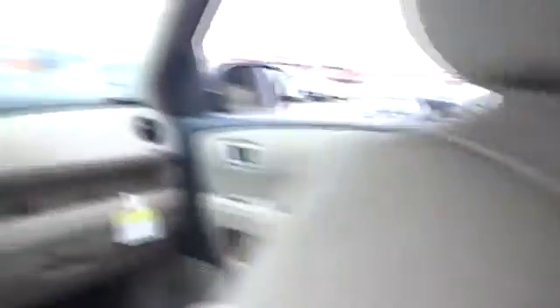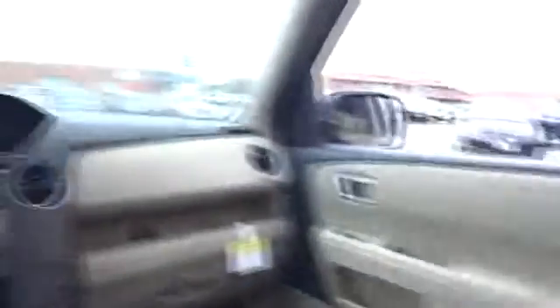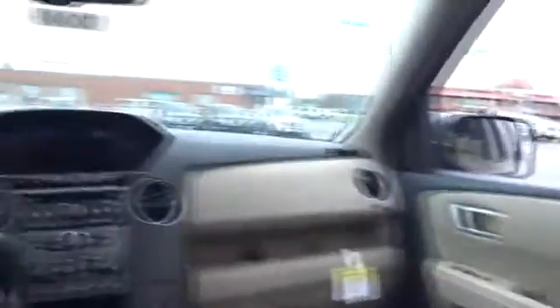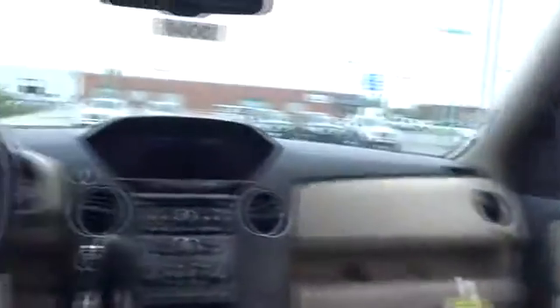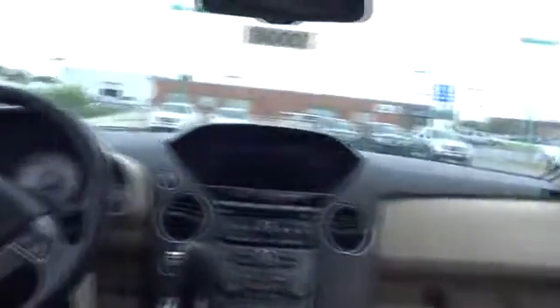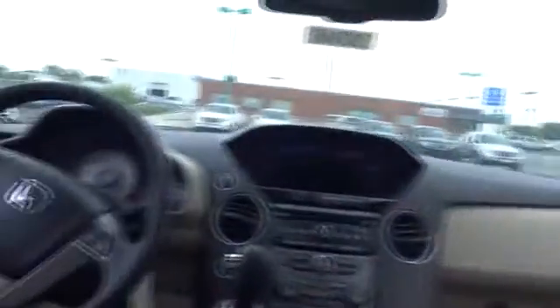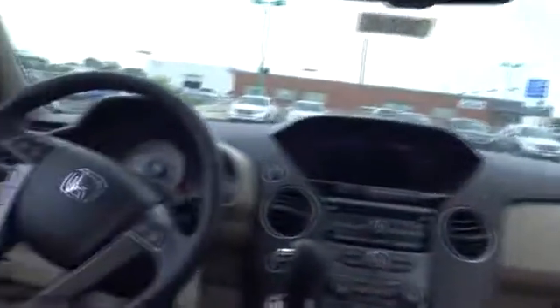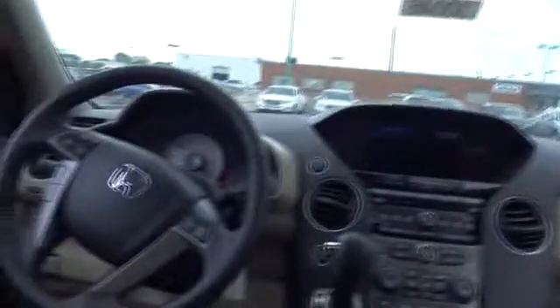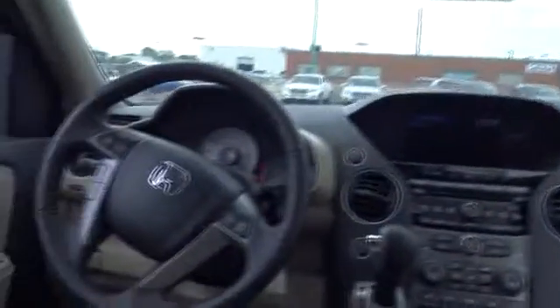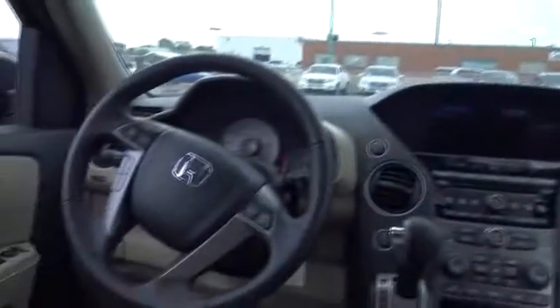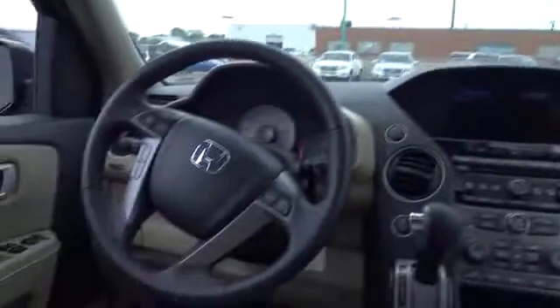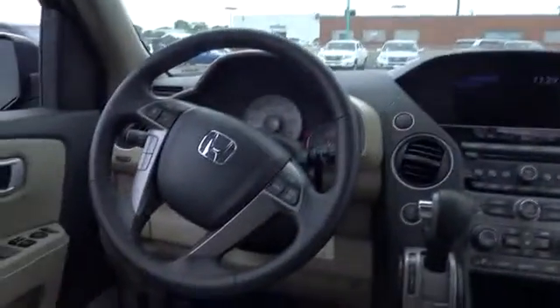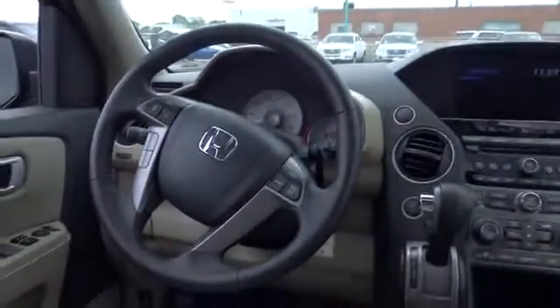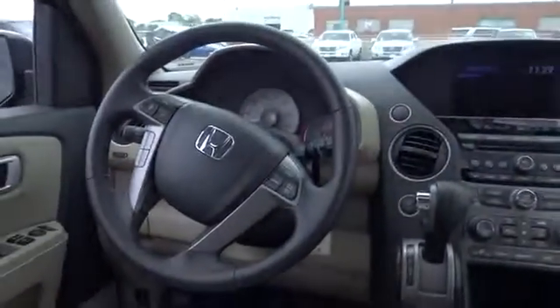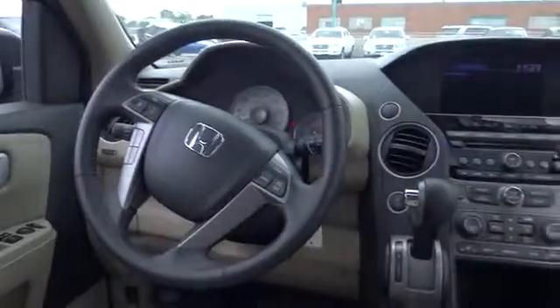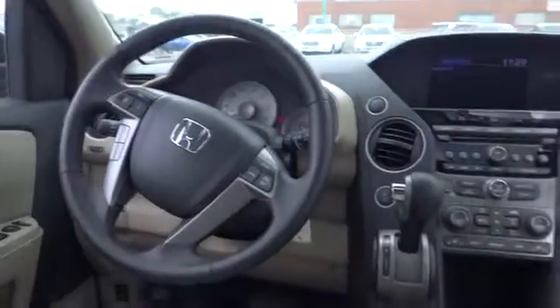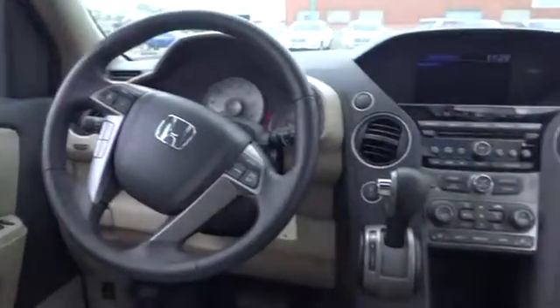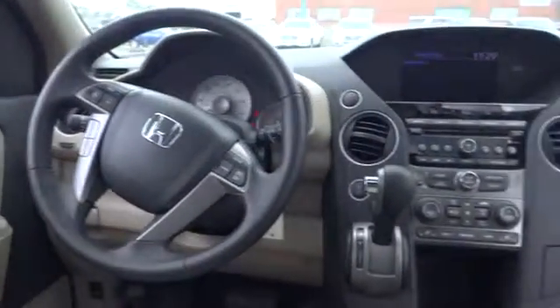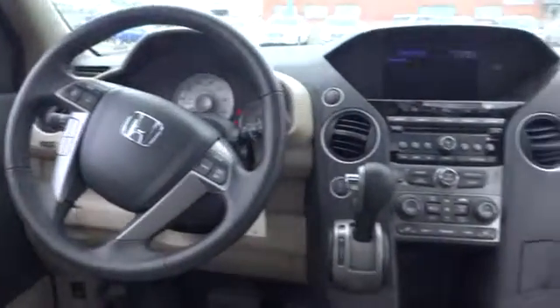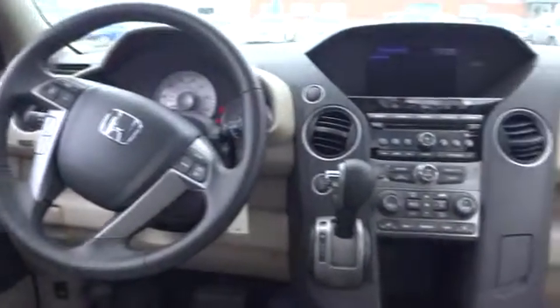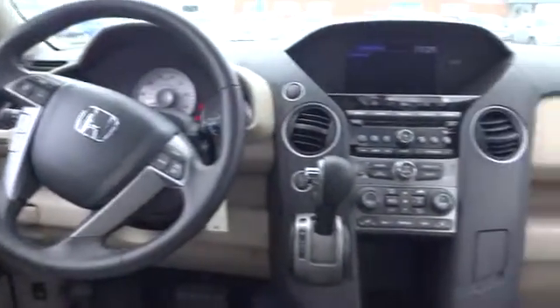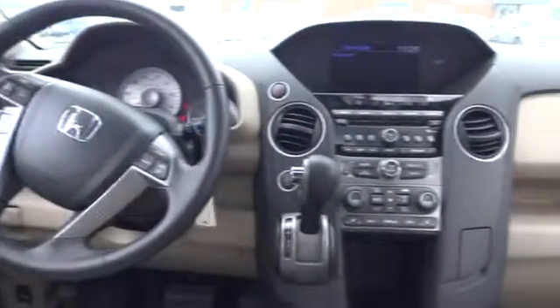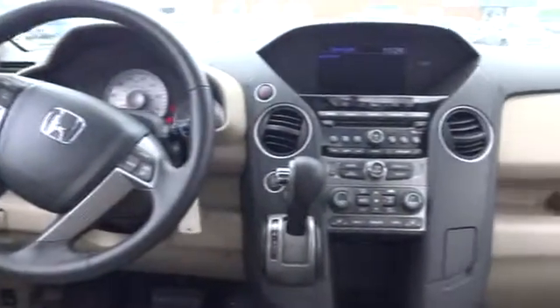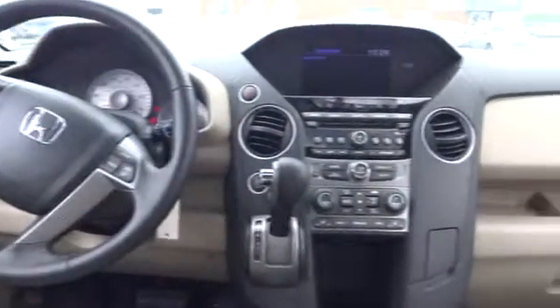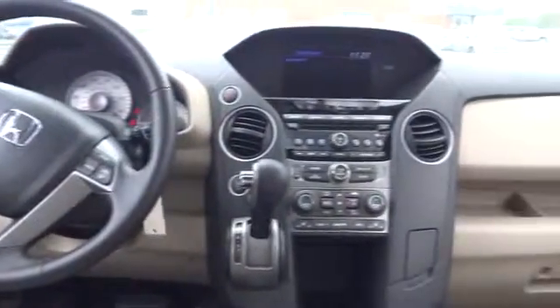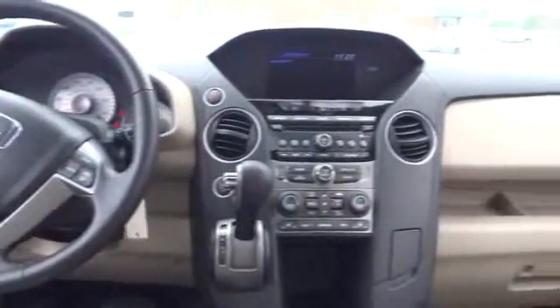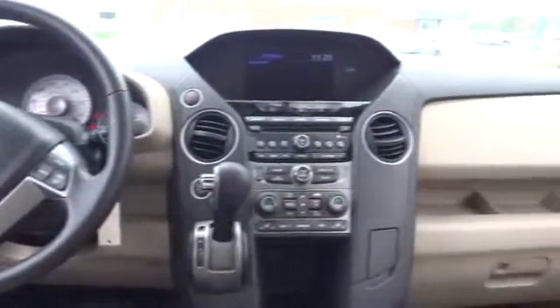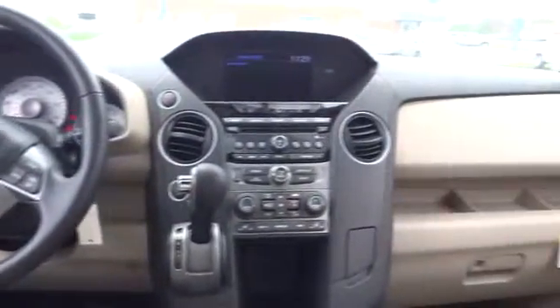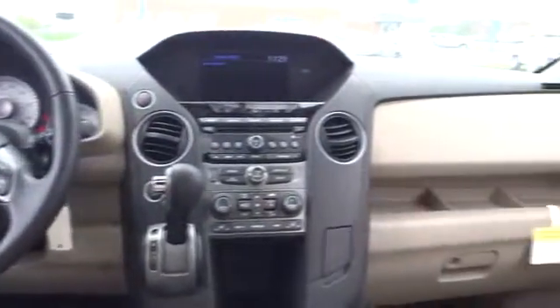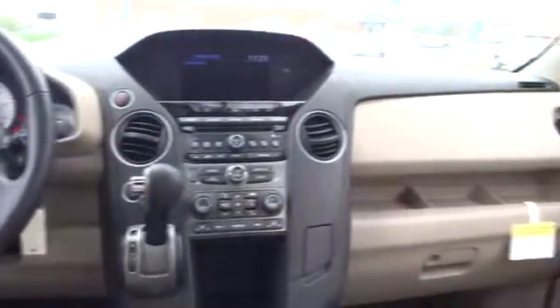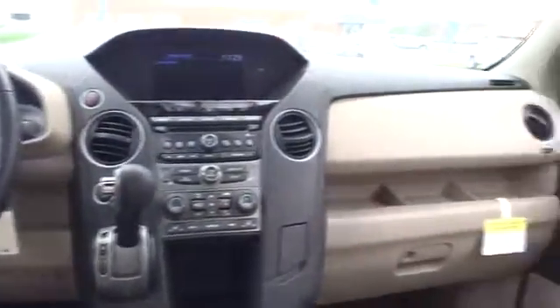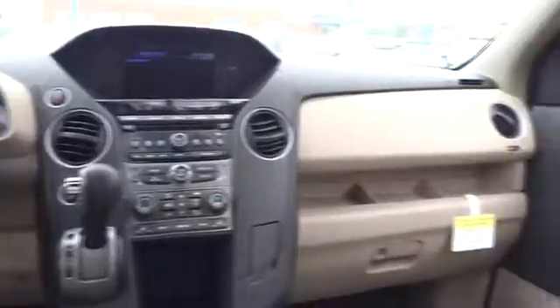This vehicle qualifies for Carfax buyback guarantee. Come take a test drive today.